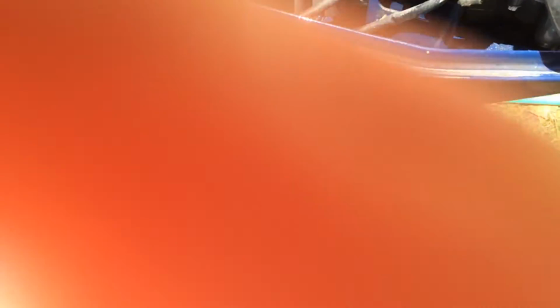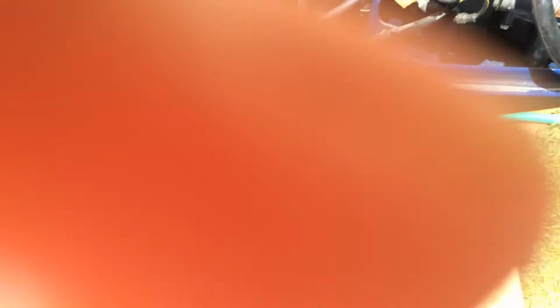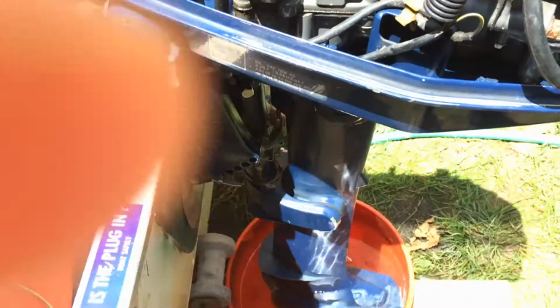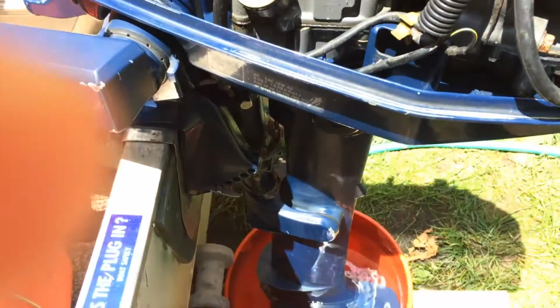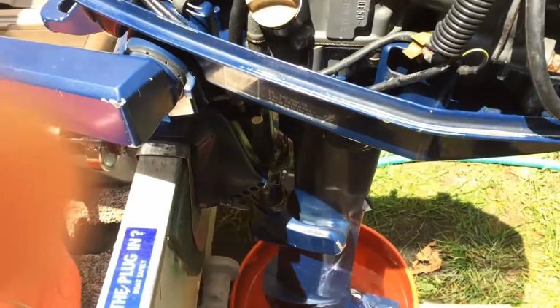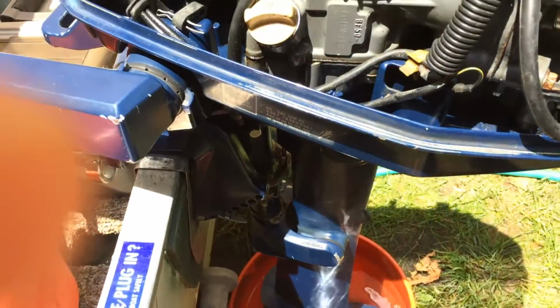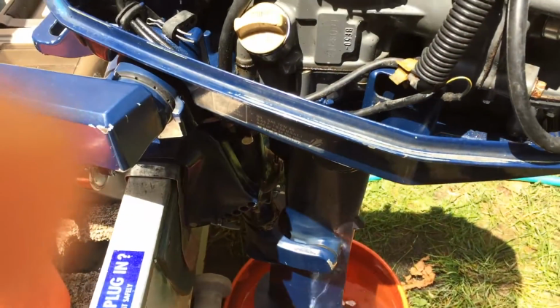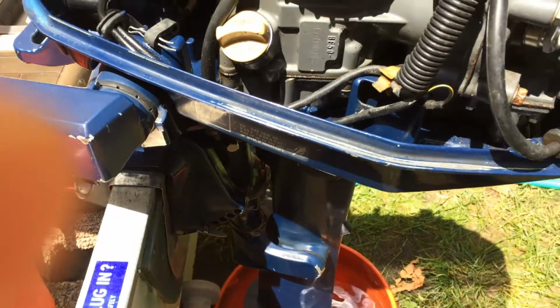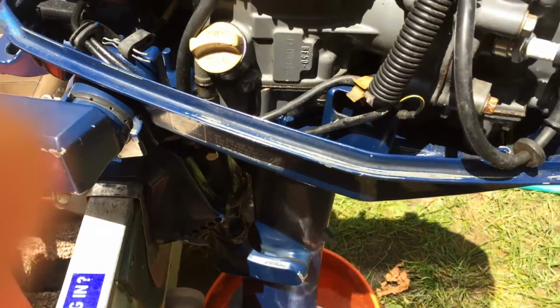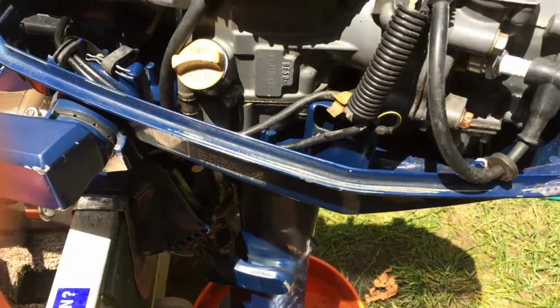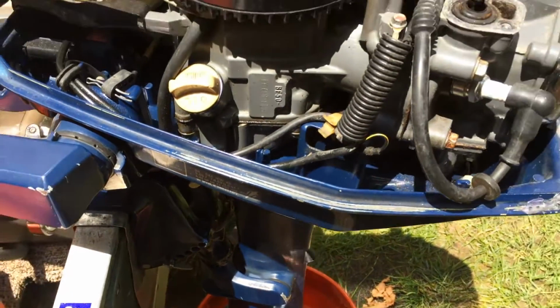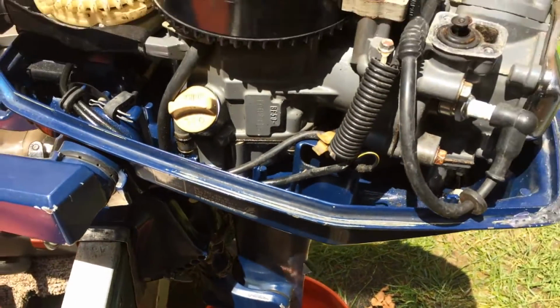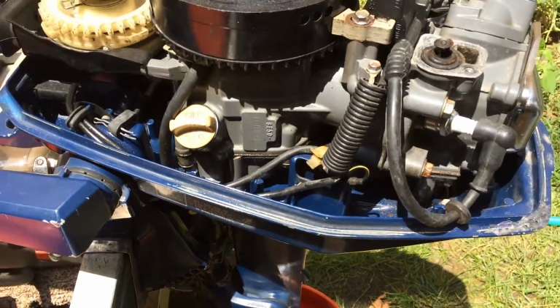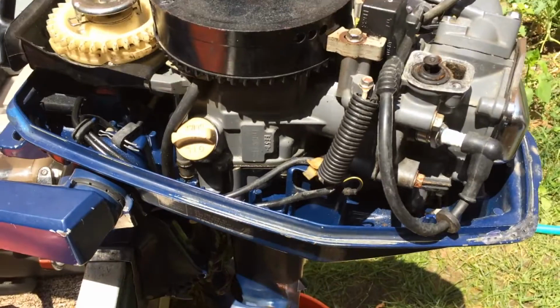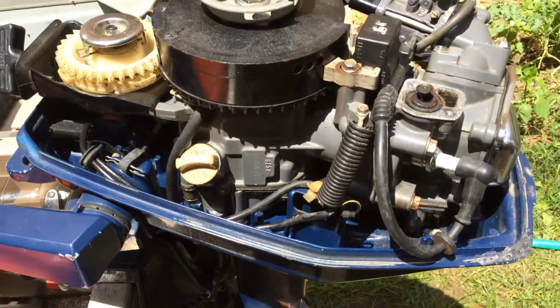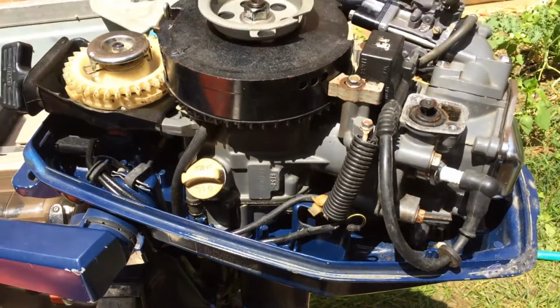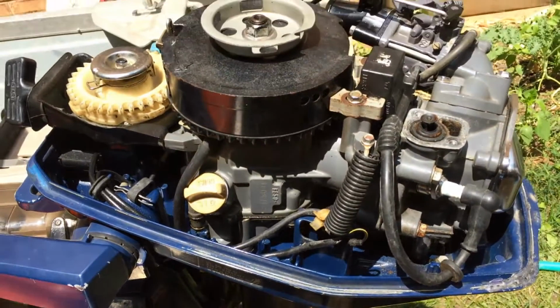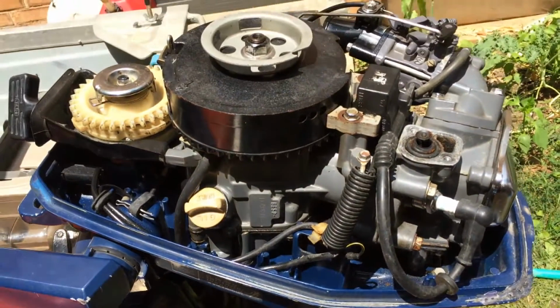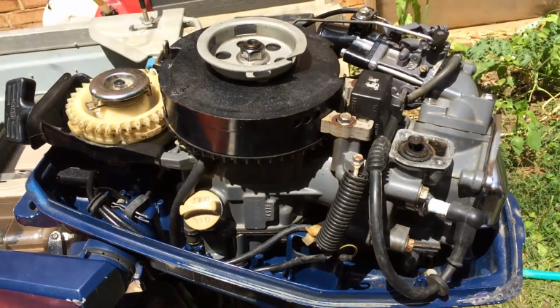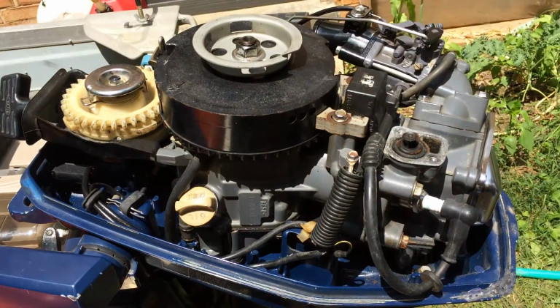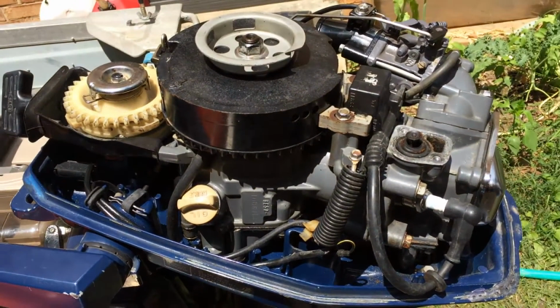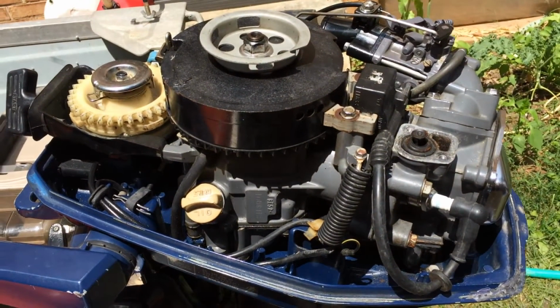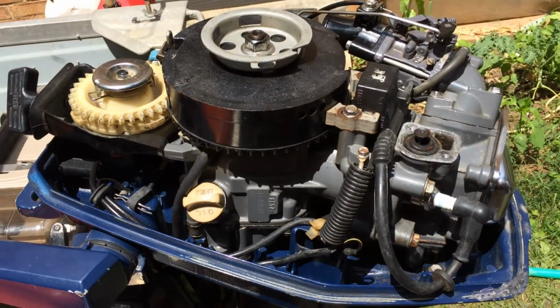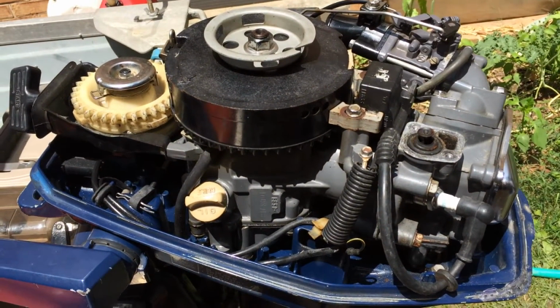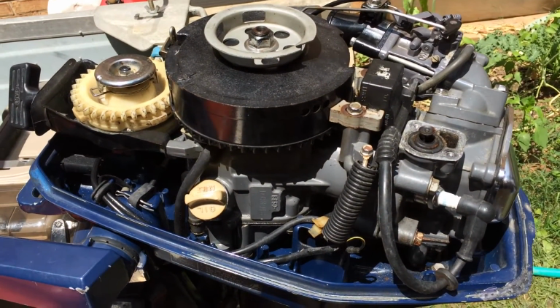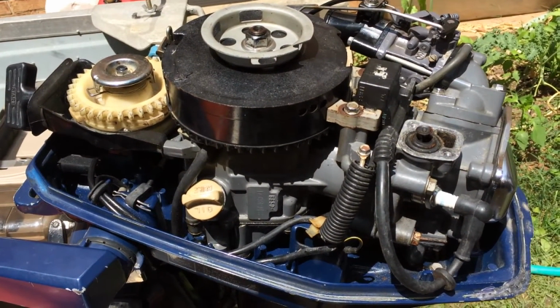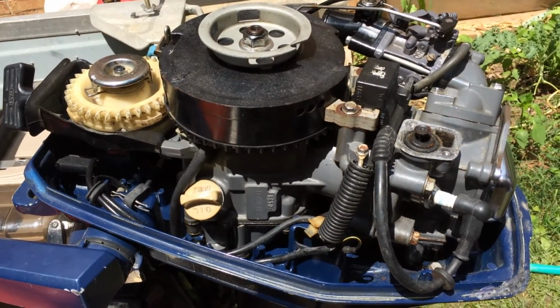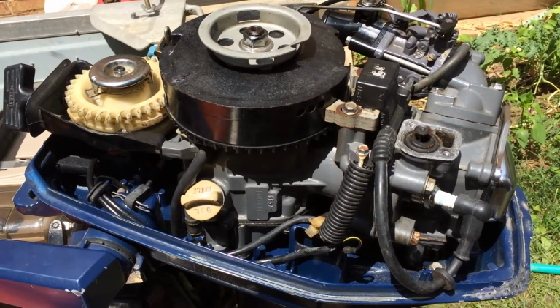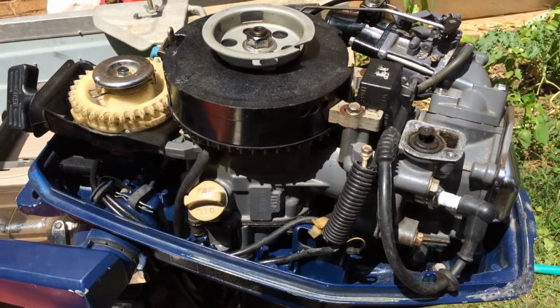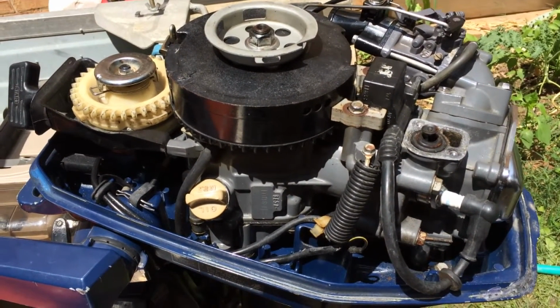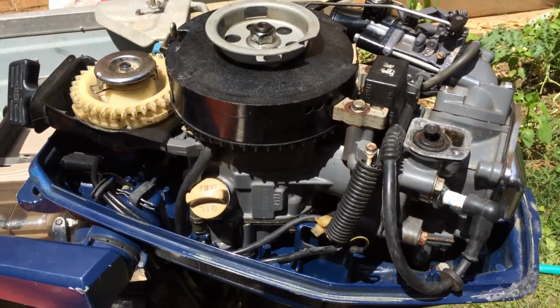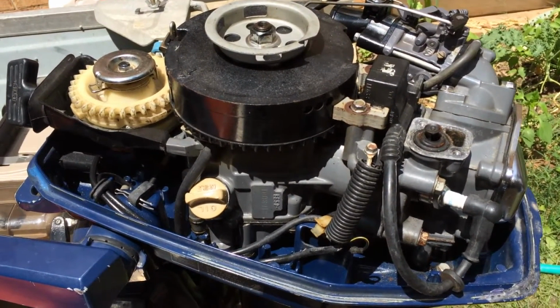This is a Honda 5 horsepower, 4-cycle motor. It's a one cylinder — pretty good.